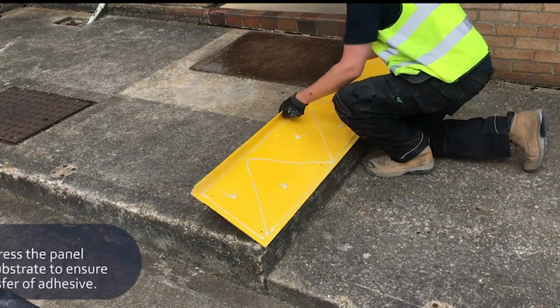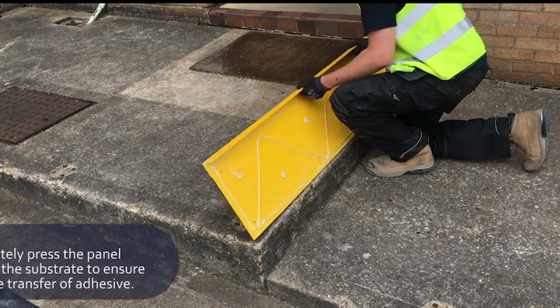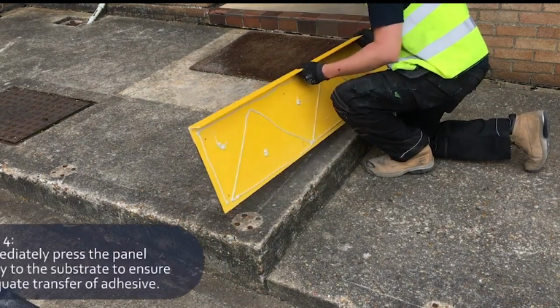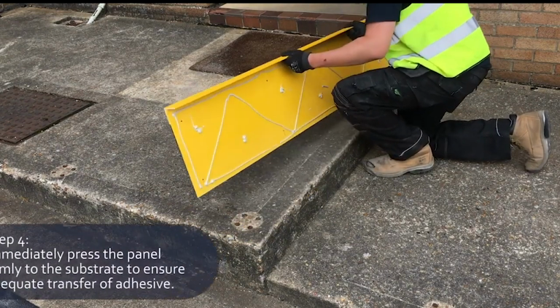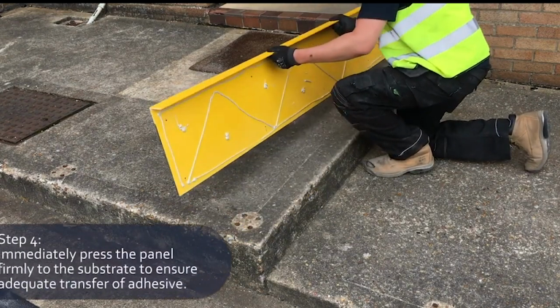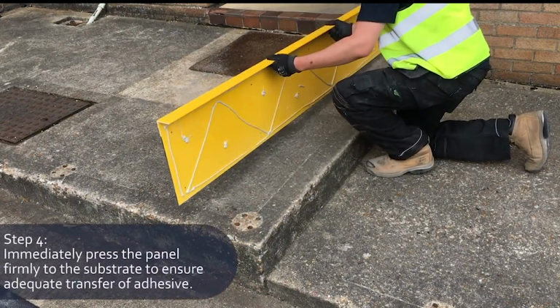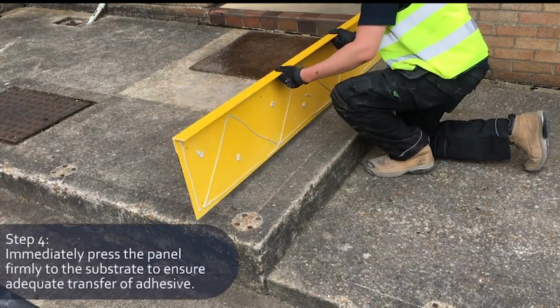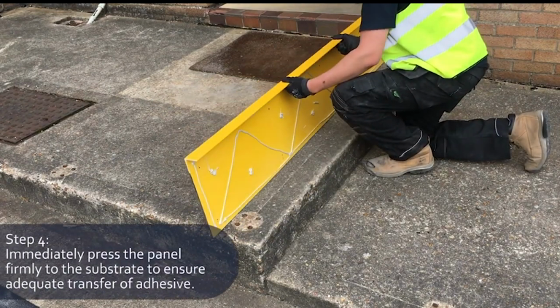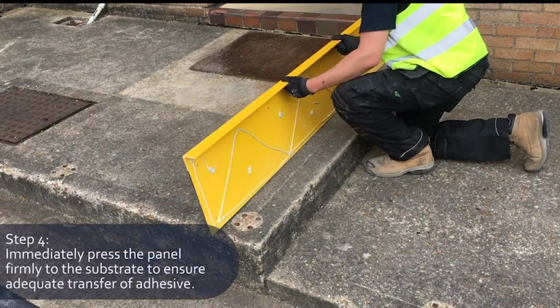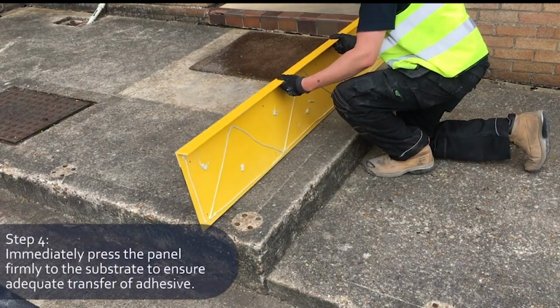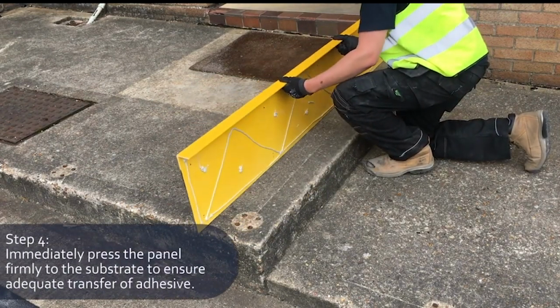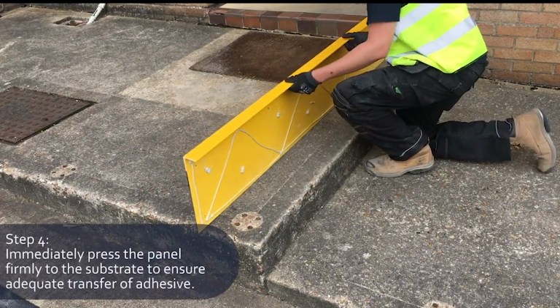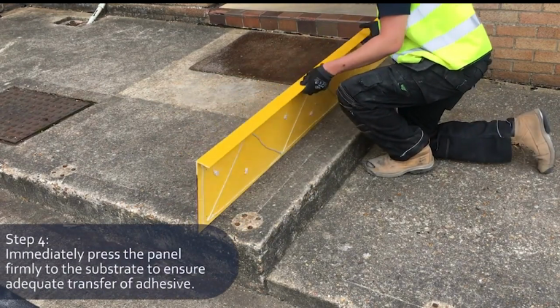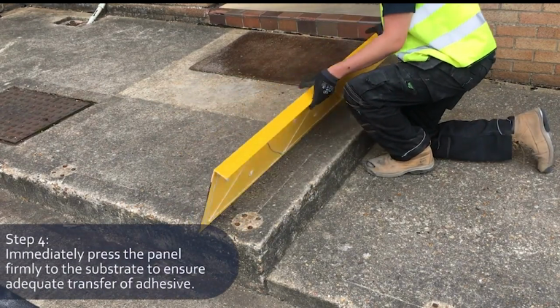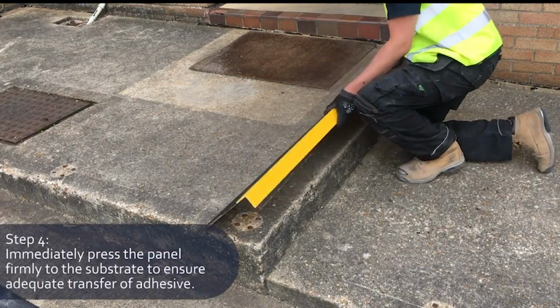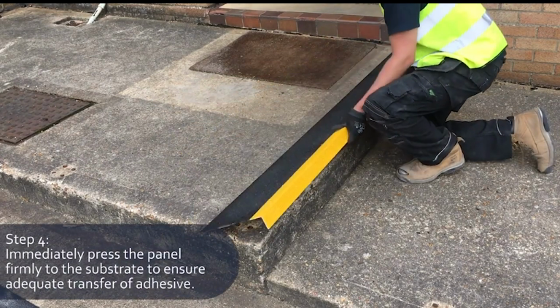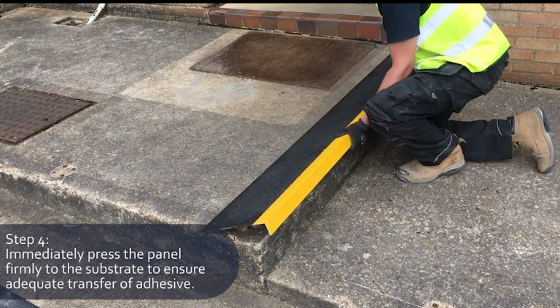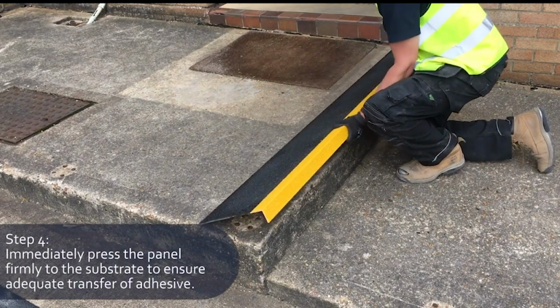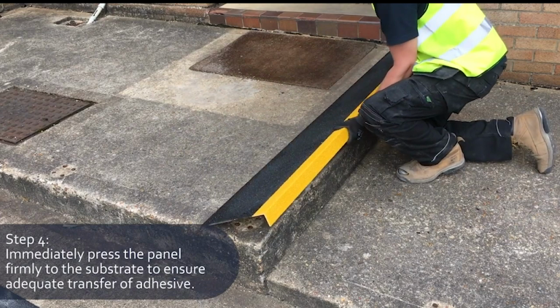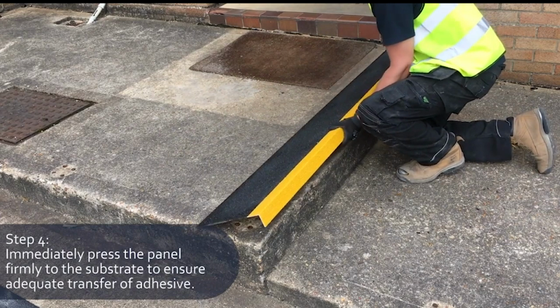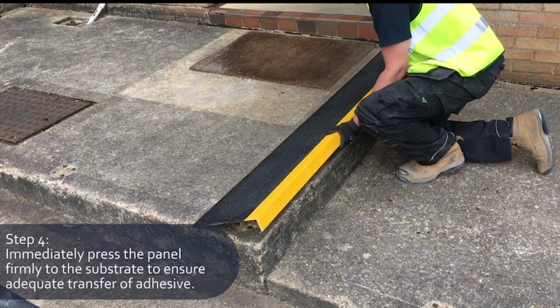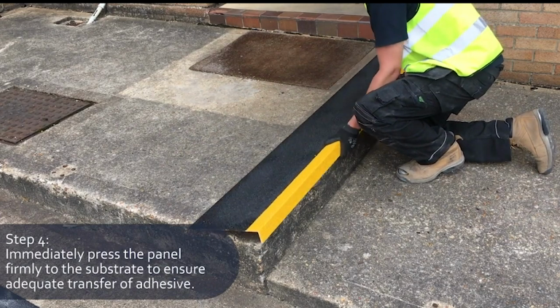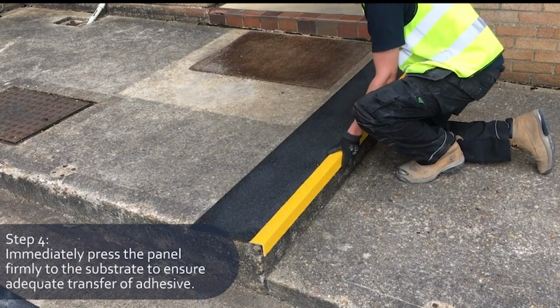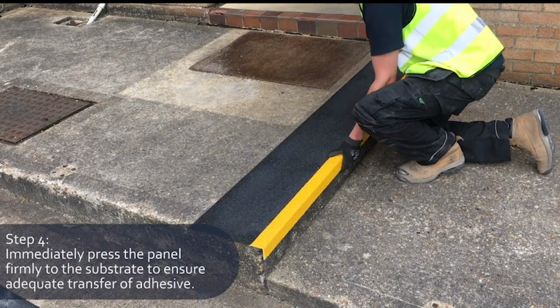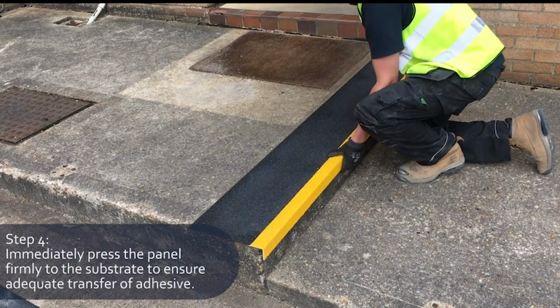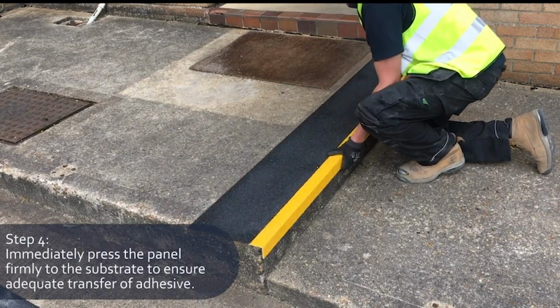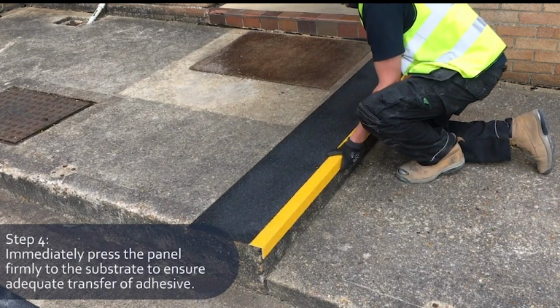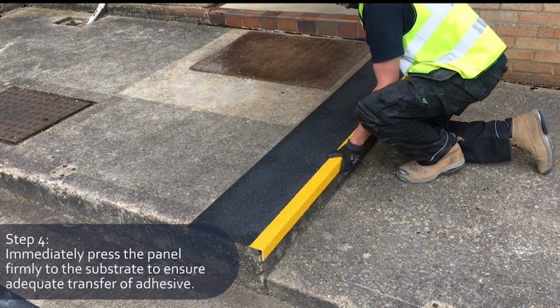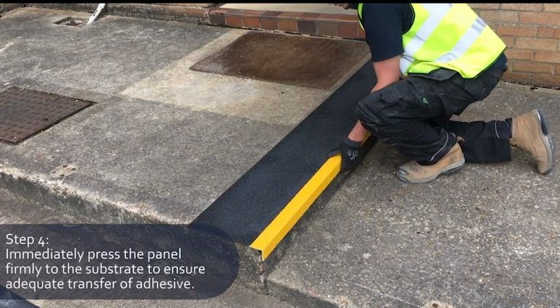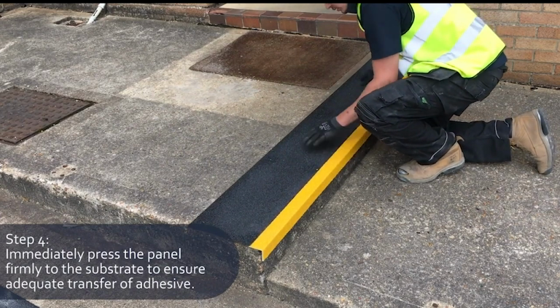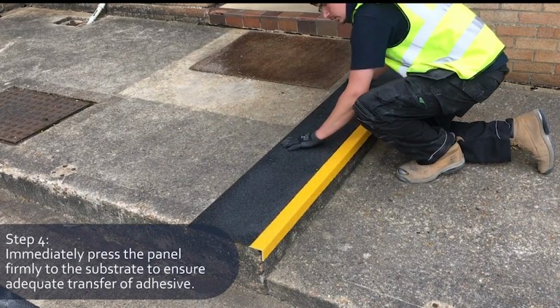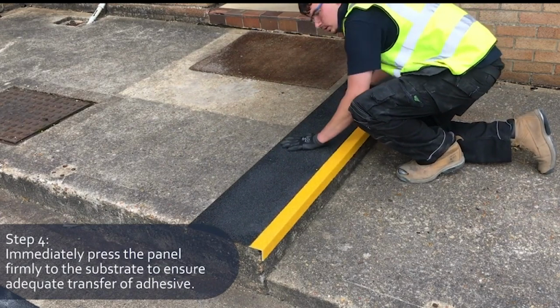Immediately press the stair tread cover to the substrate to ensure an adequate transfer of the adhesive.